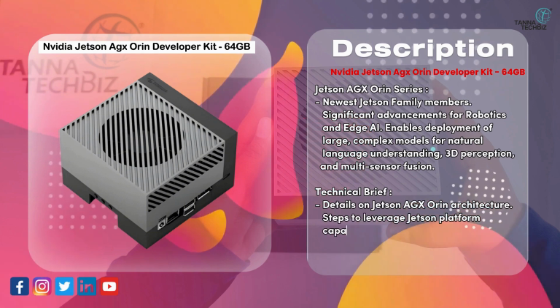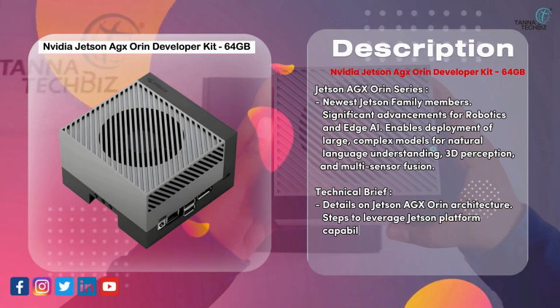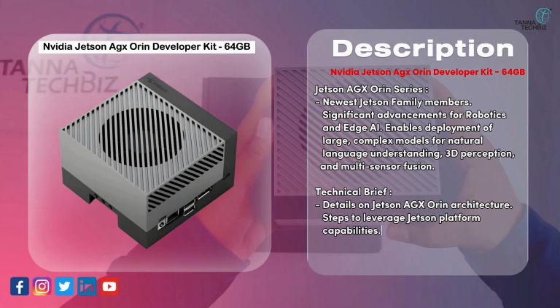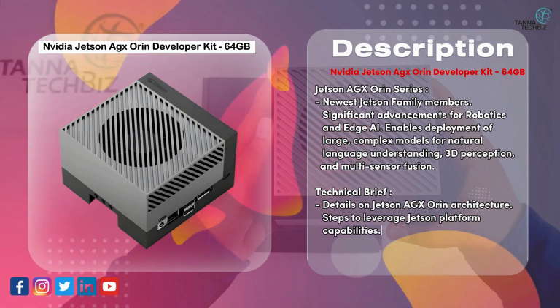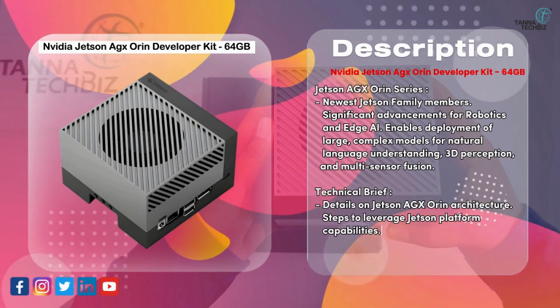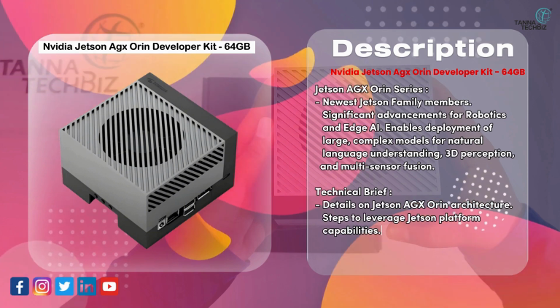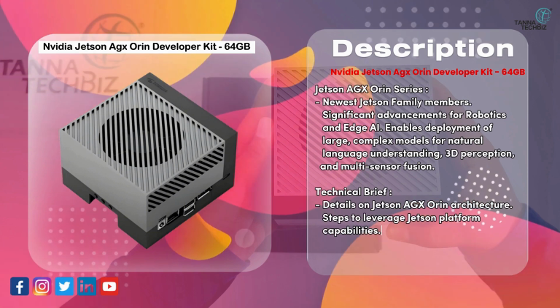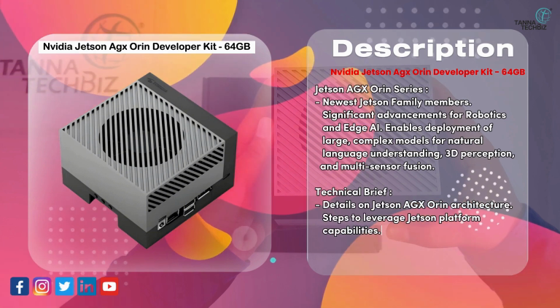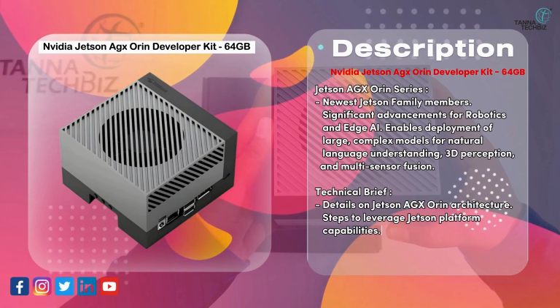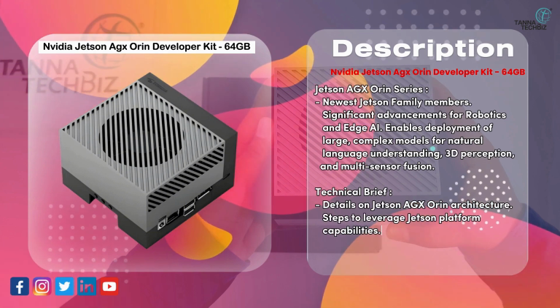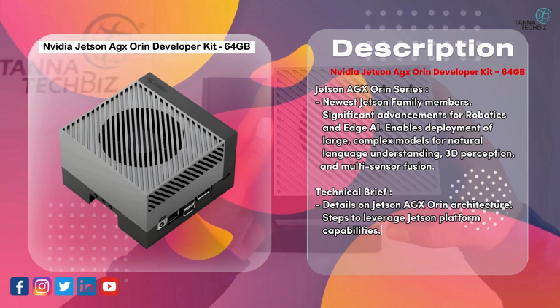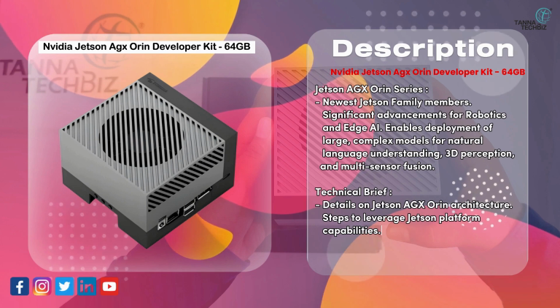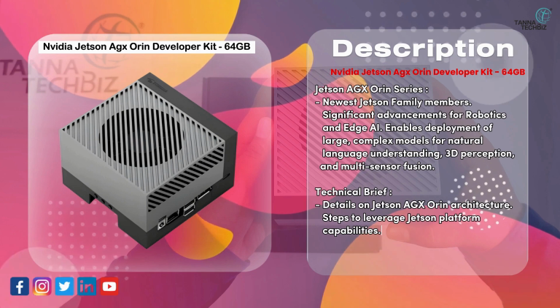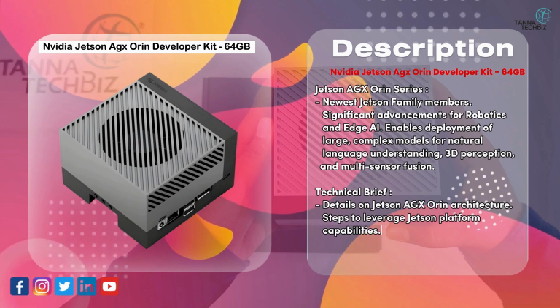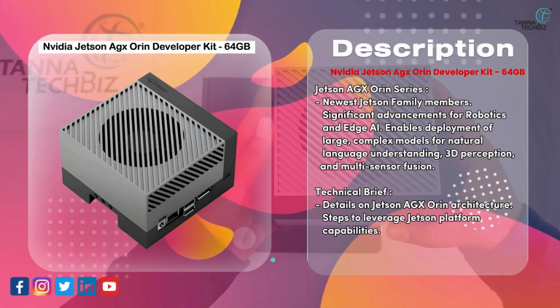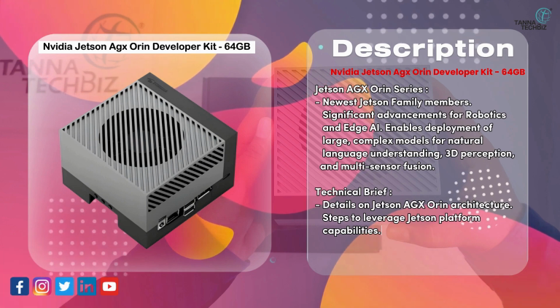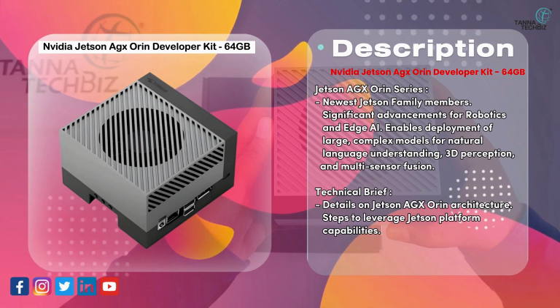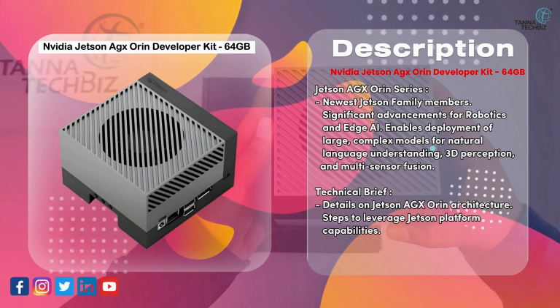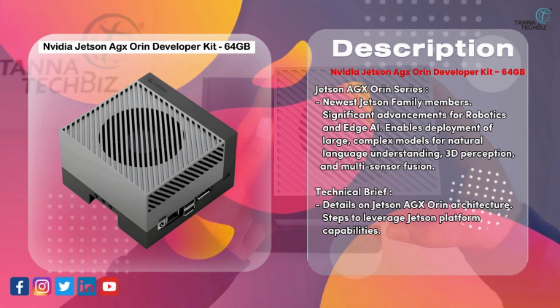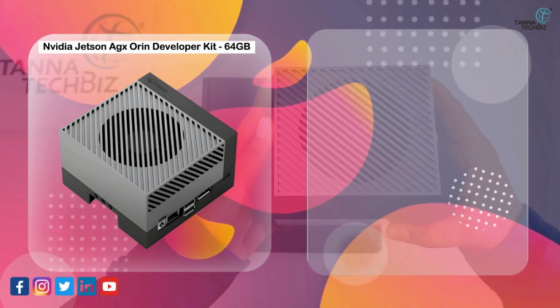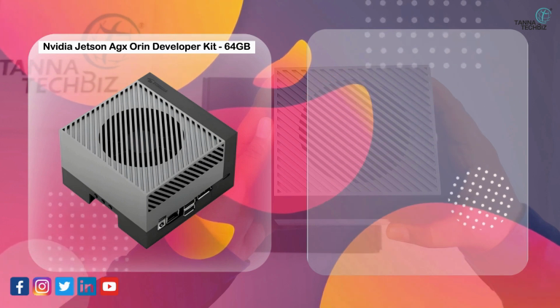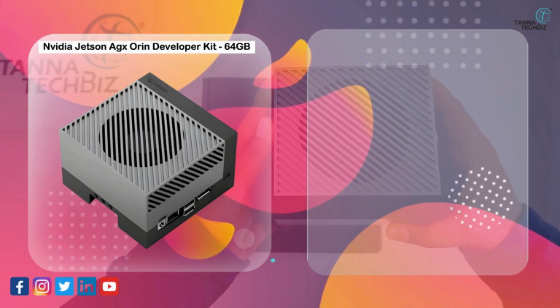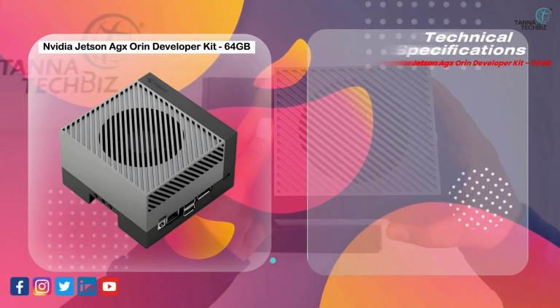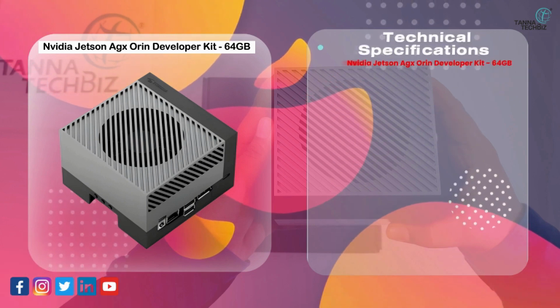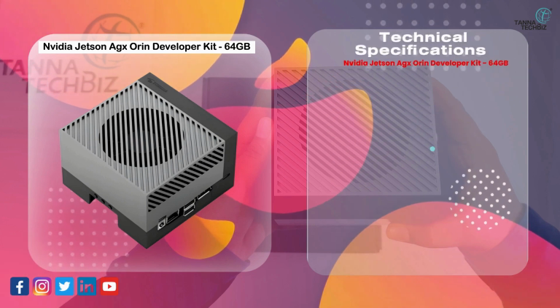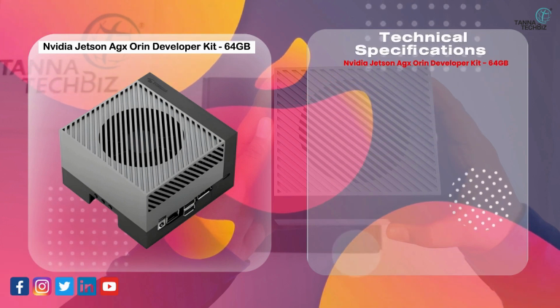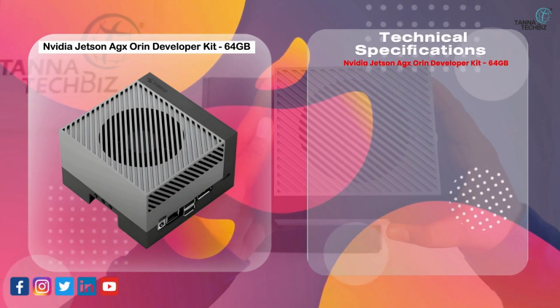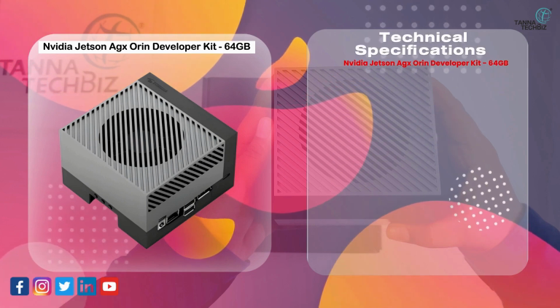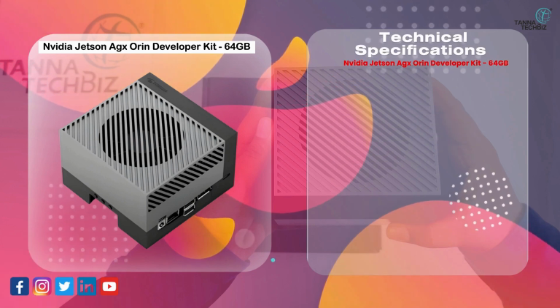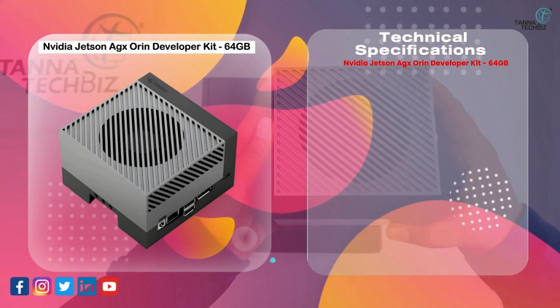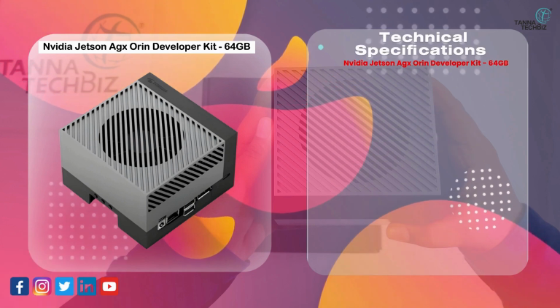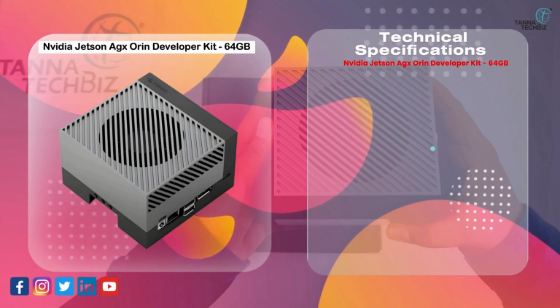Steps to leverage Jetson platform capabilities. Technical specifications are given below.